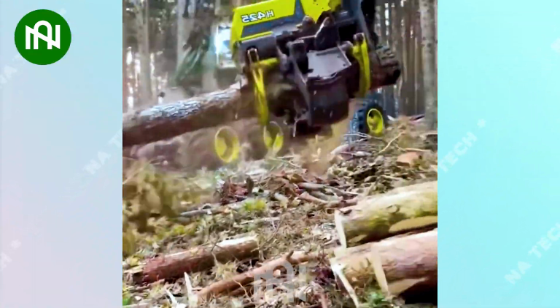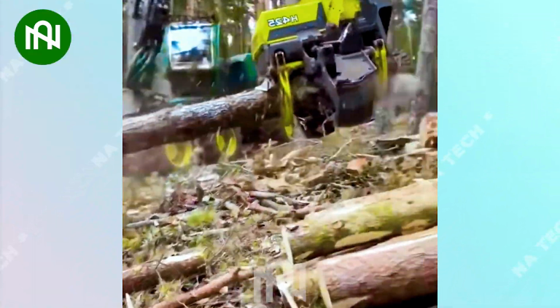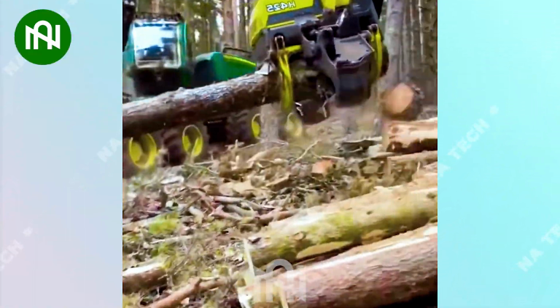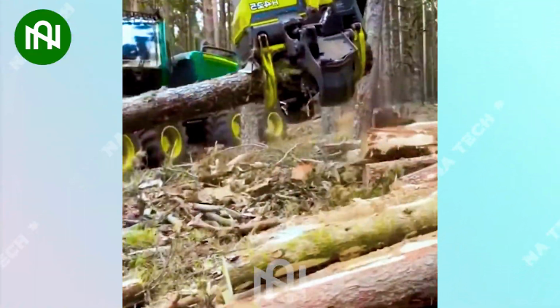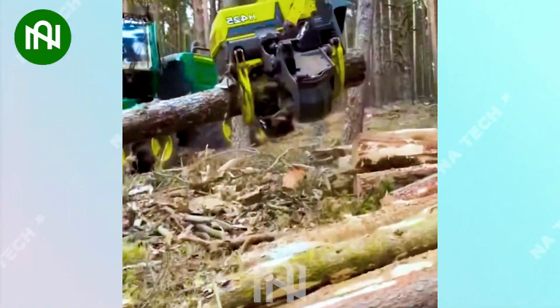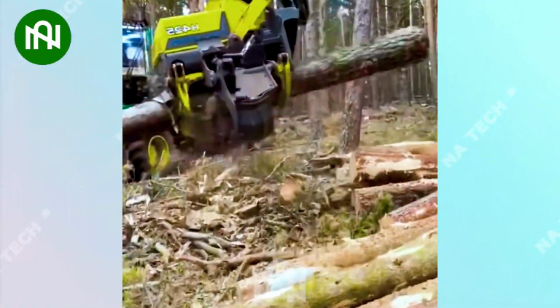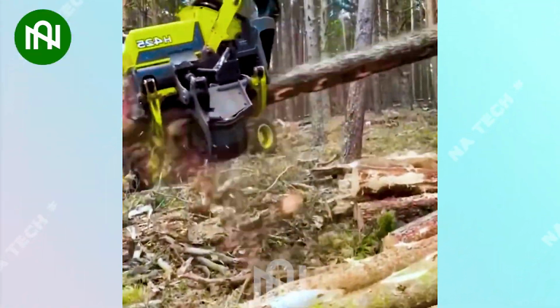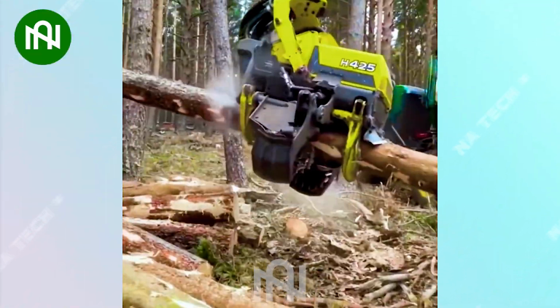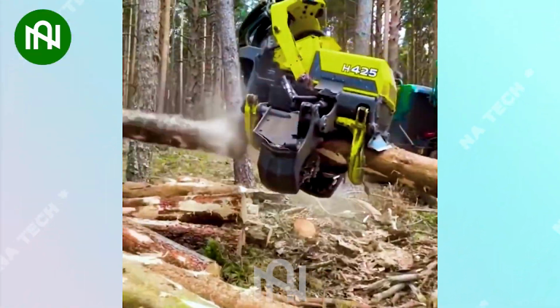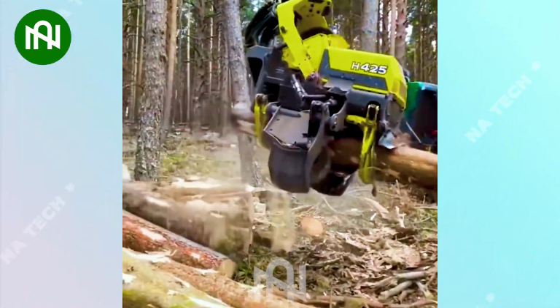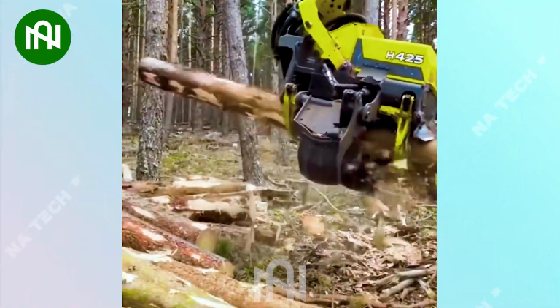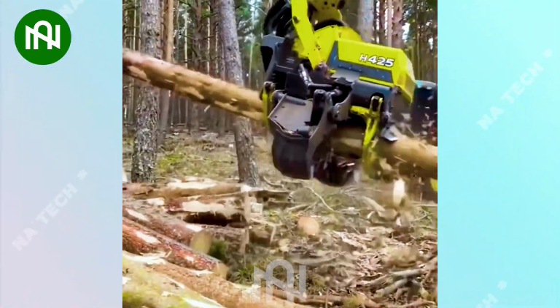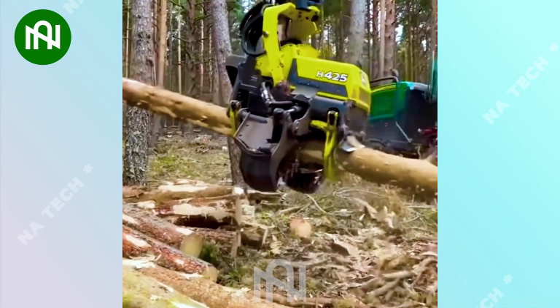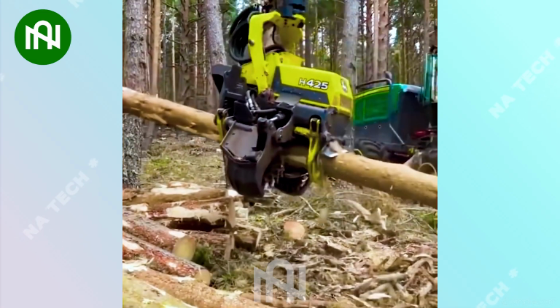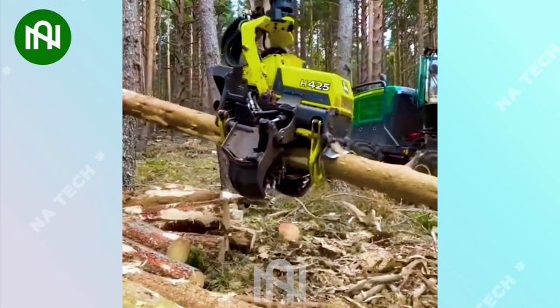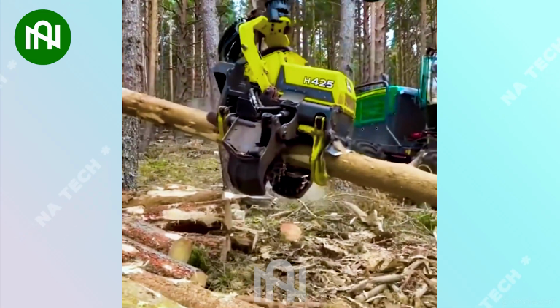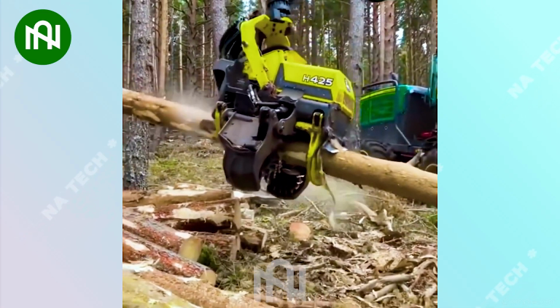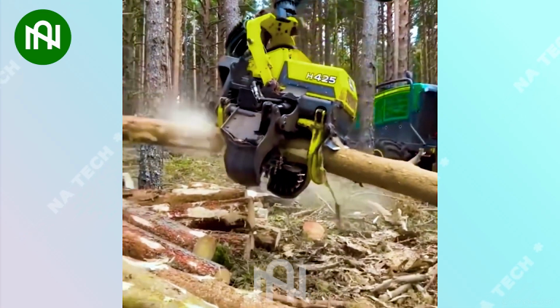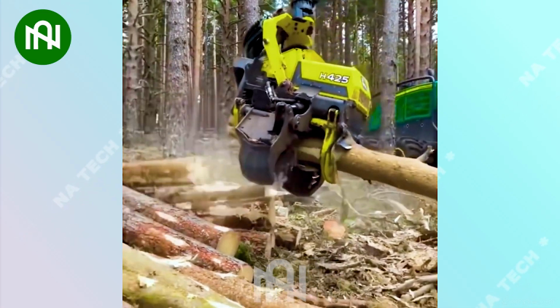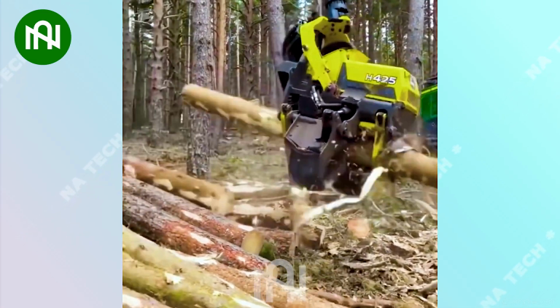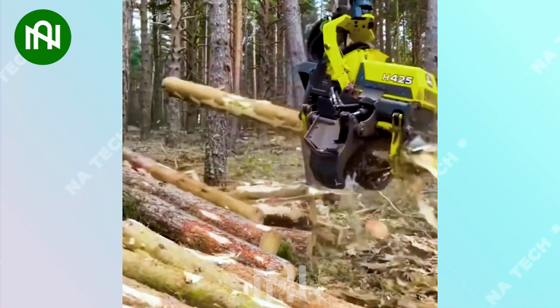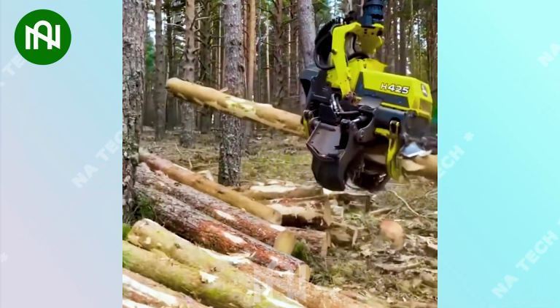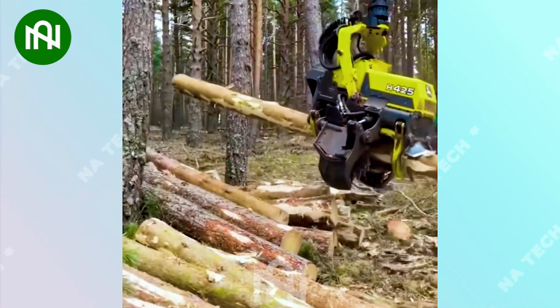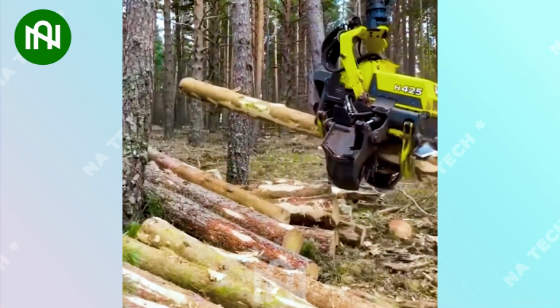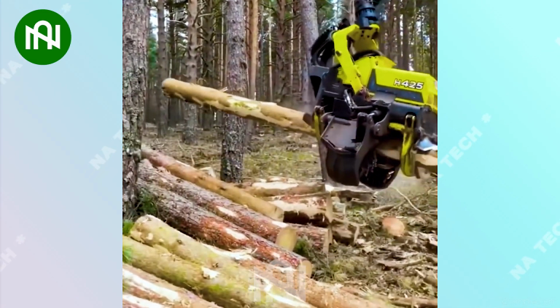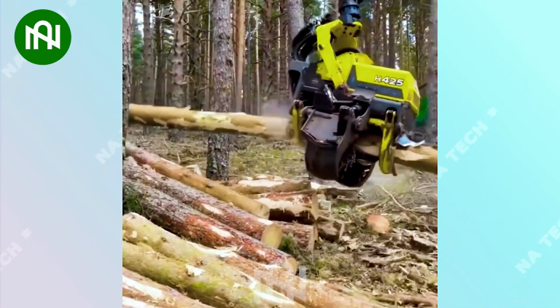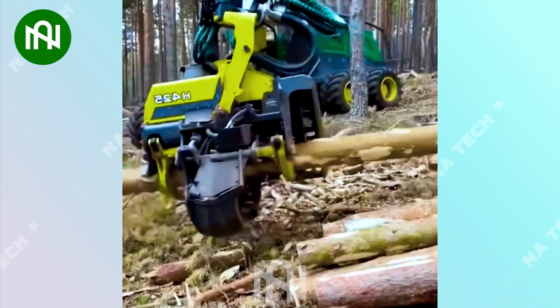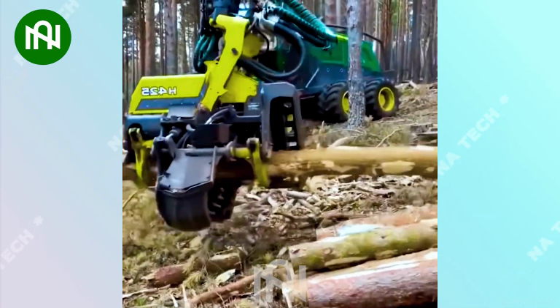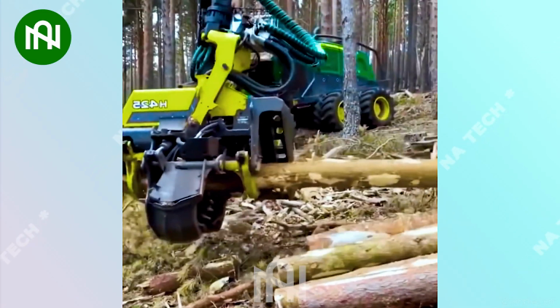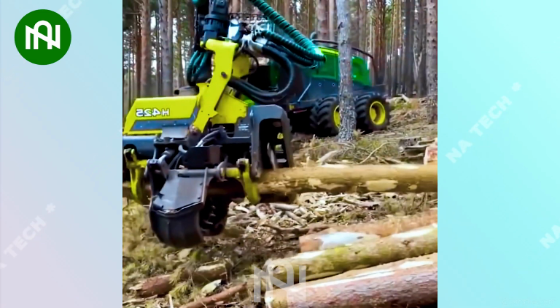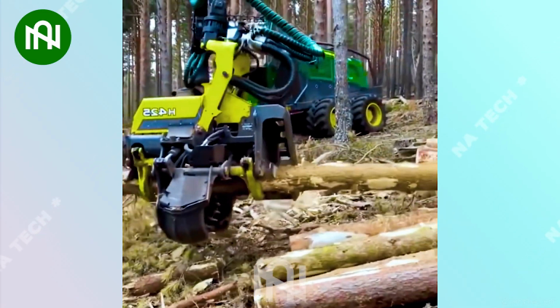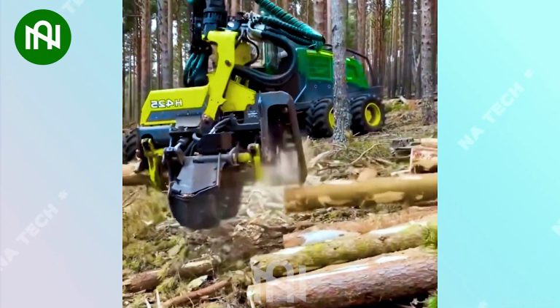Look at this machine's arm cutting the tree. It's so easy, like cutting spring onions.